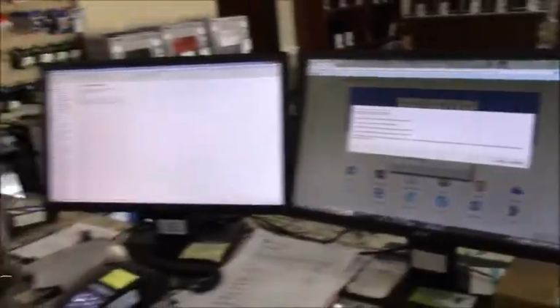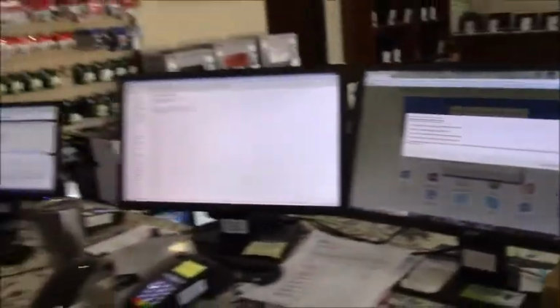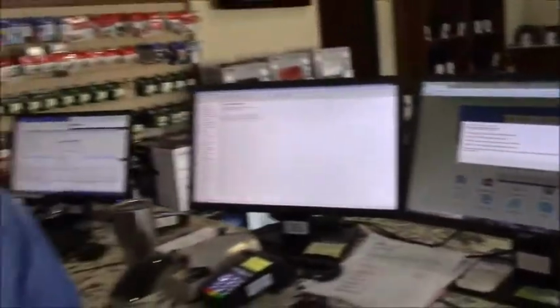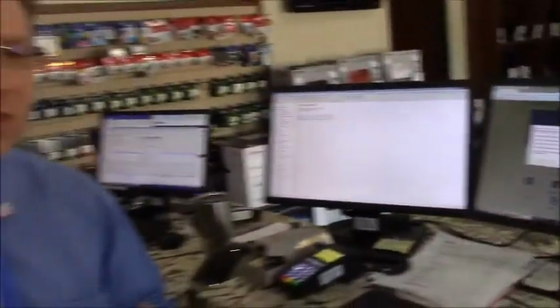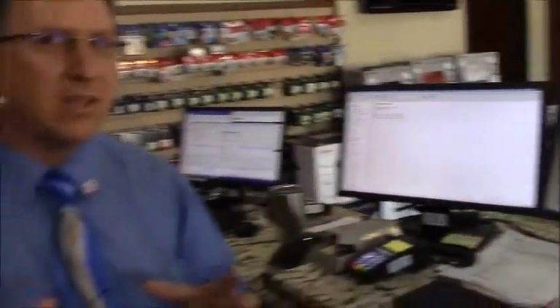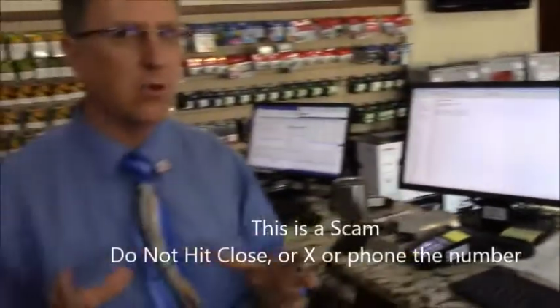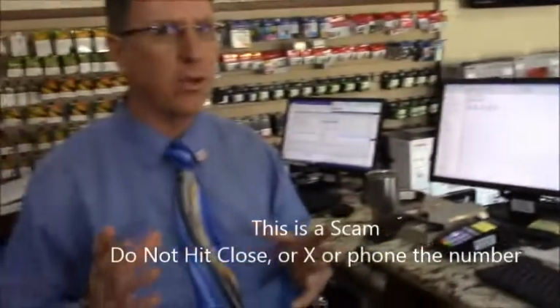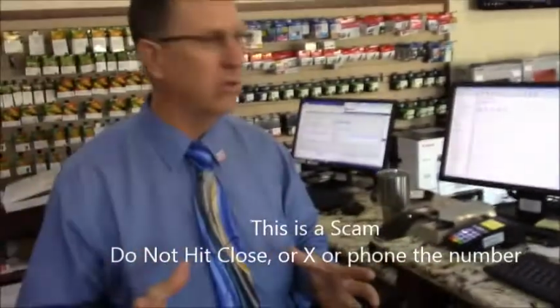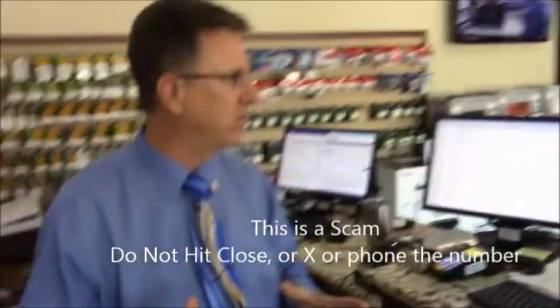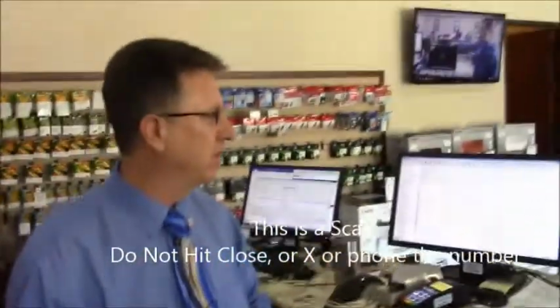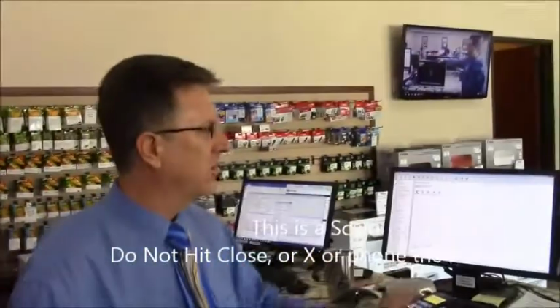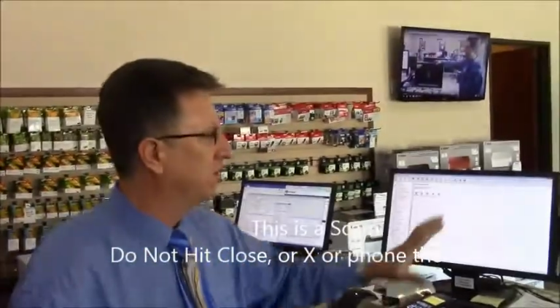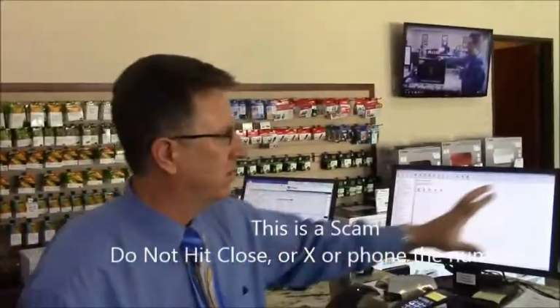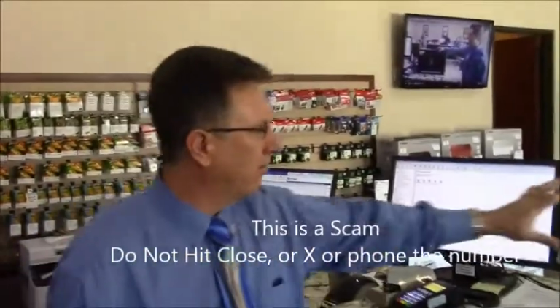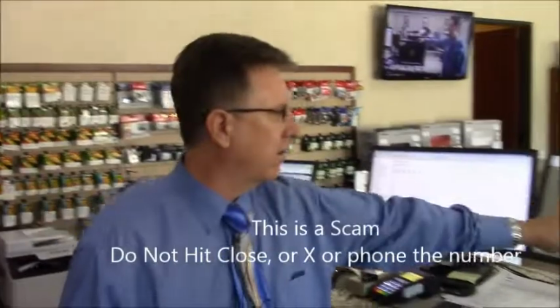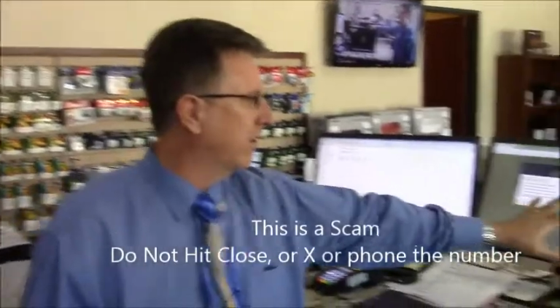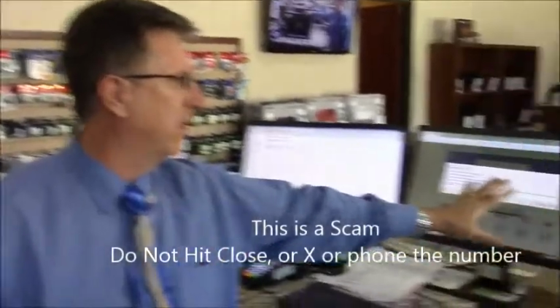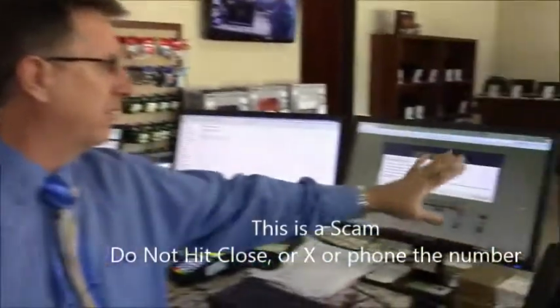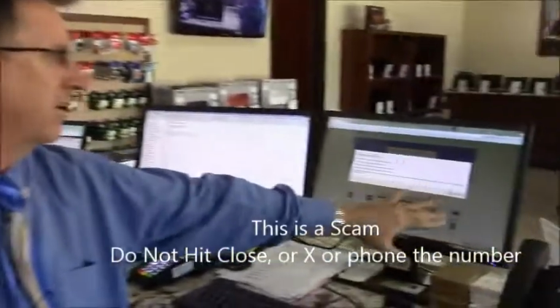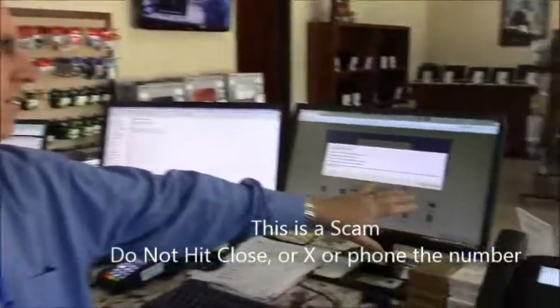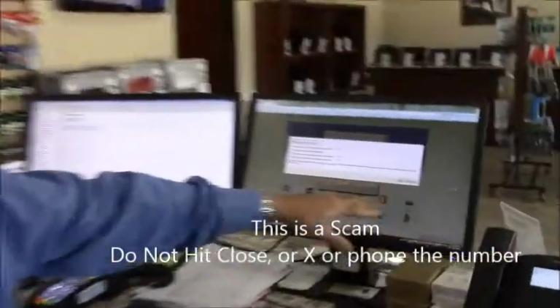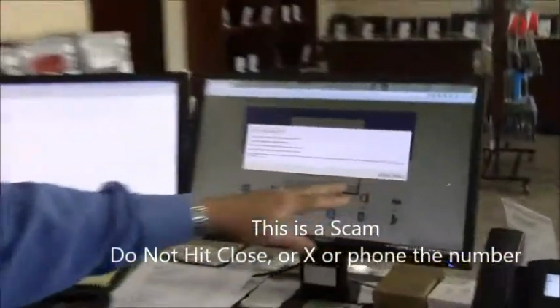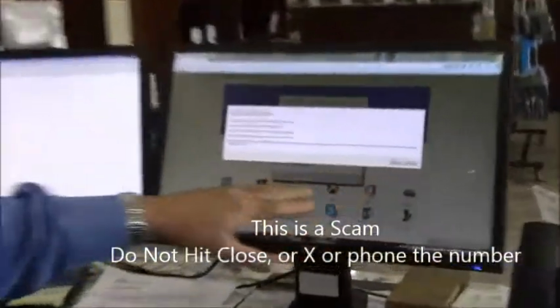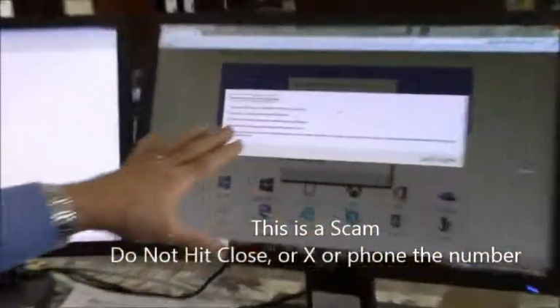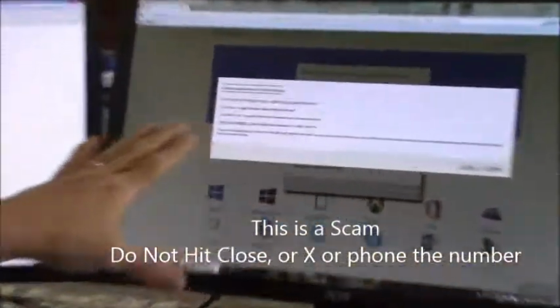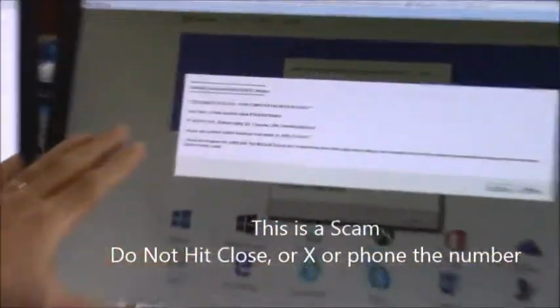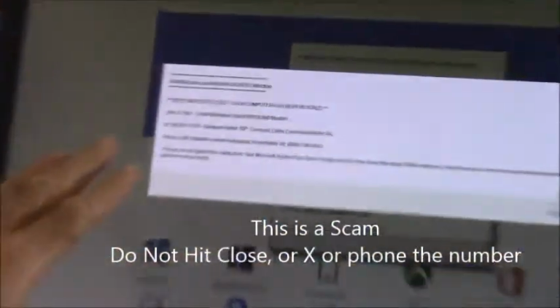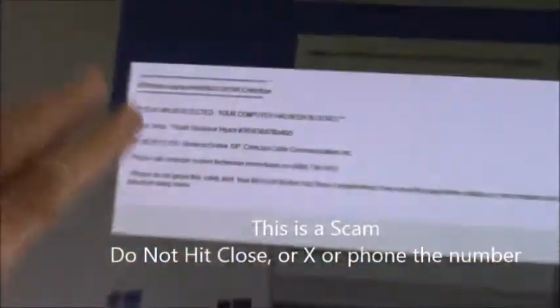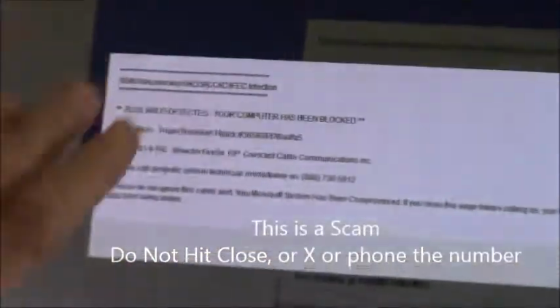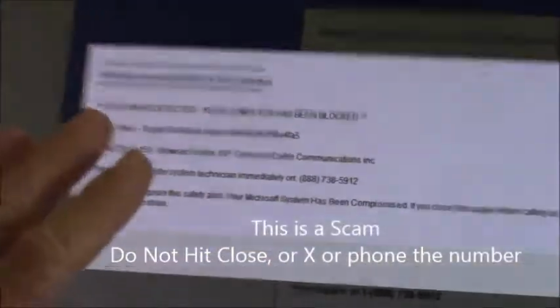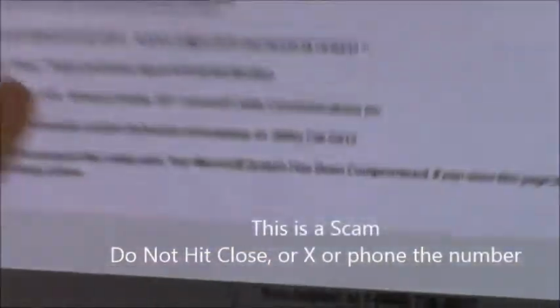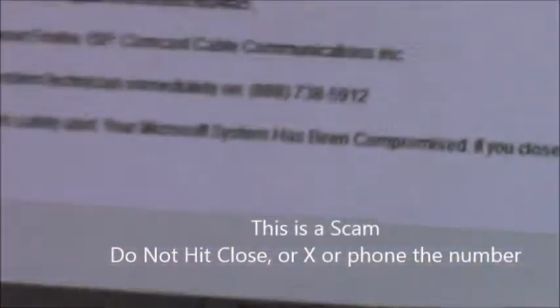So the thing that you want to do: don't click on OK, don't click cancel, and whatever you do, do not phone that number.